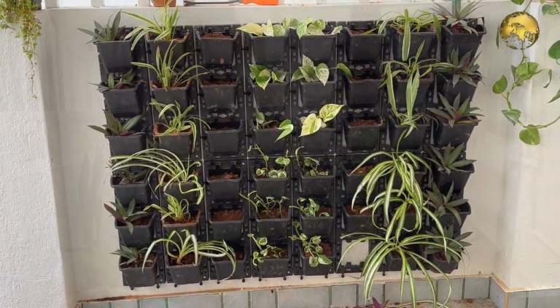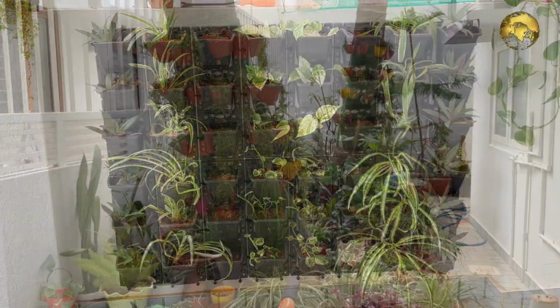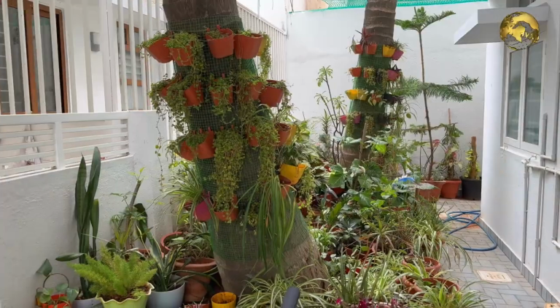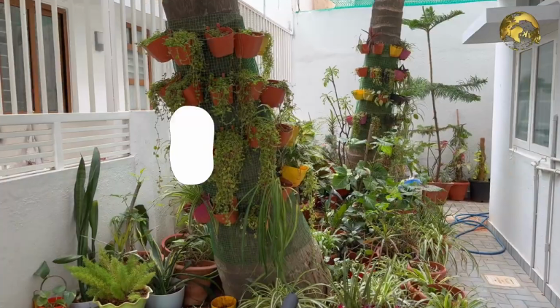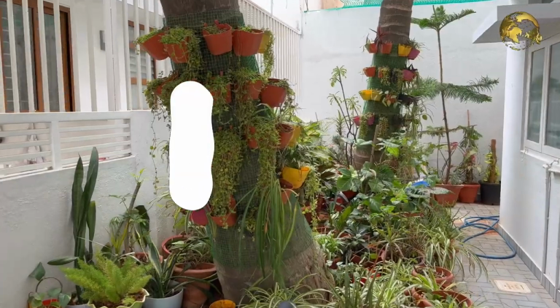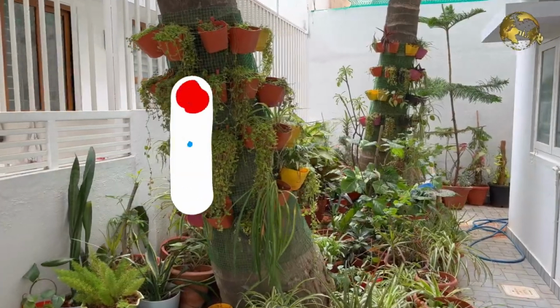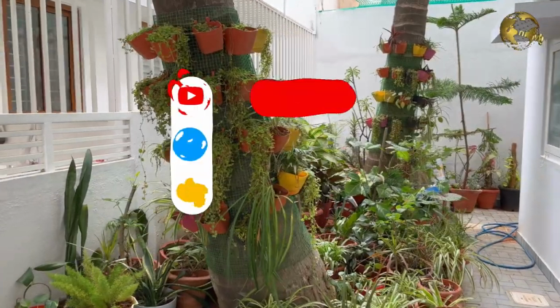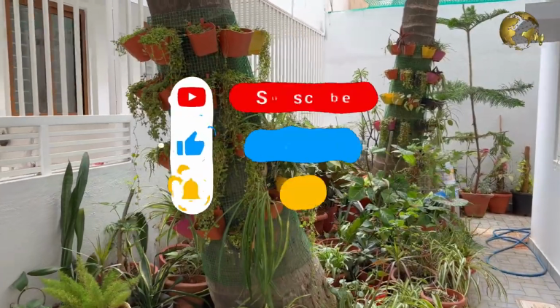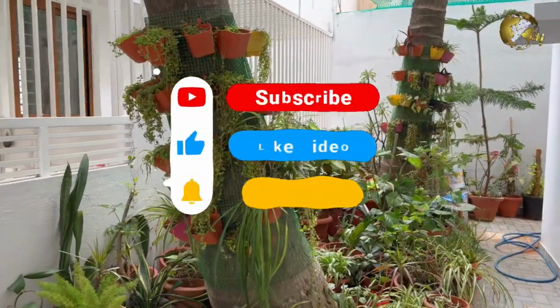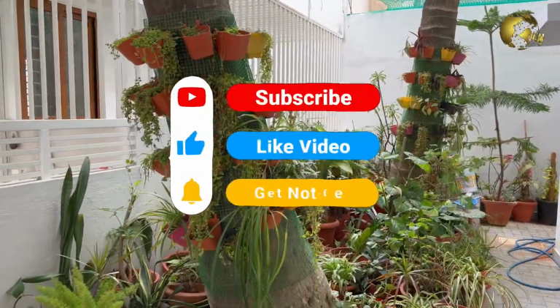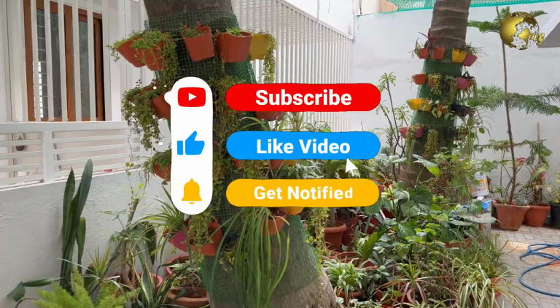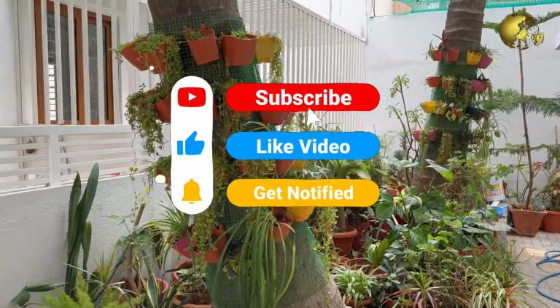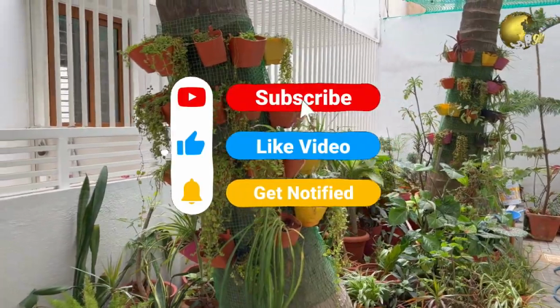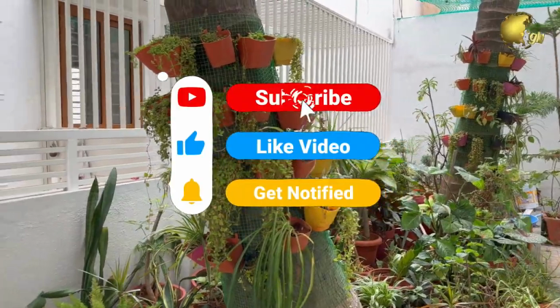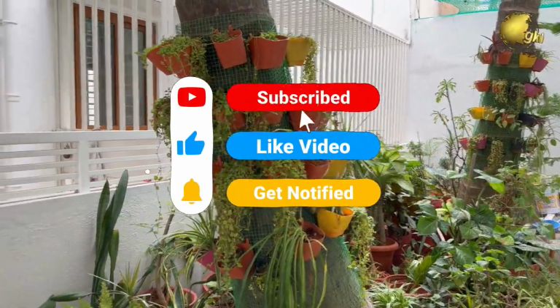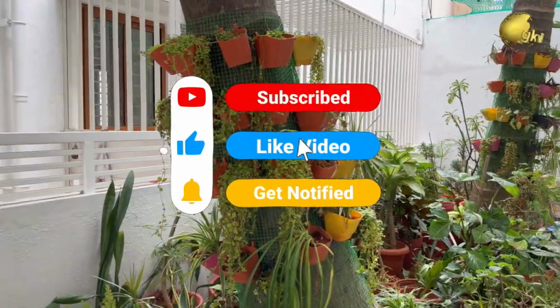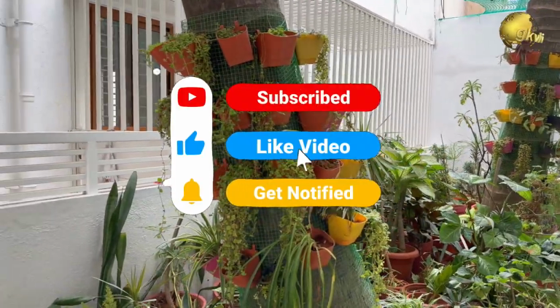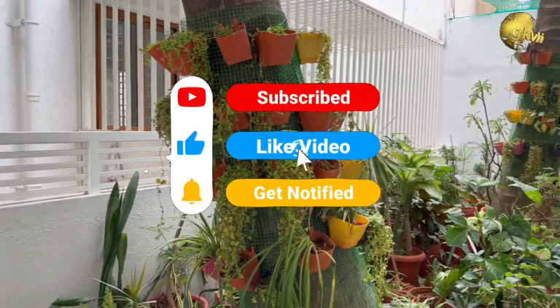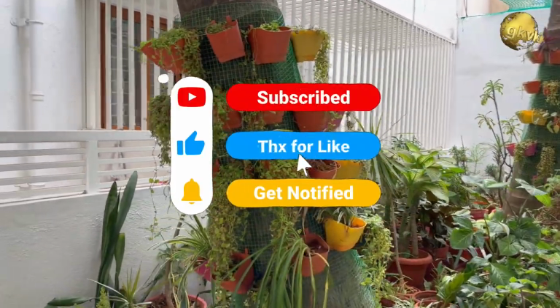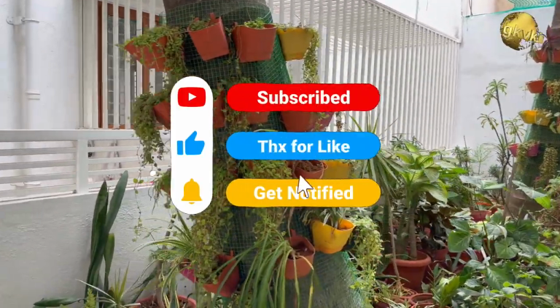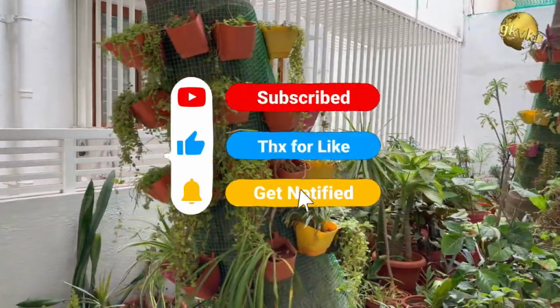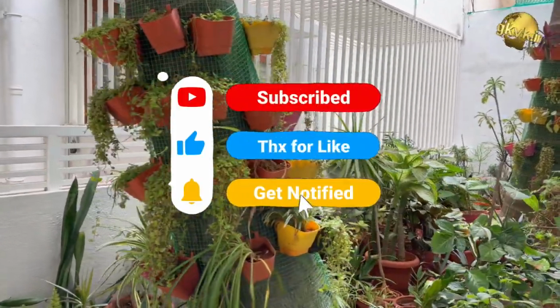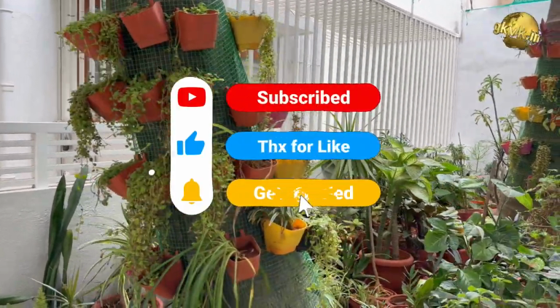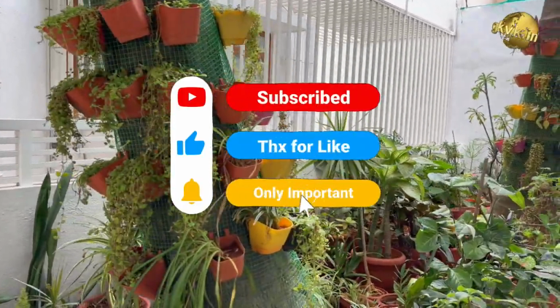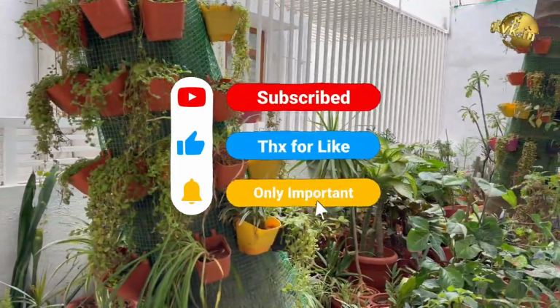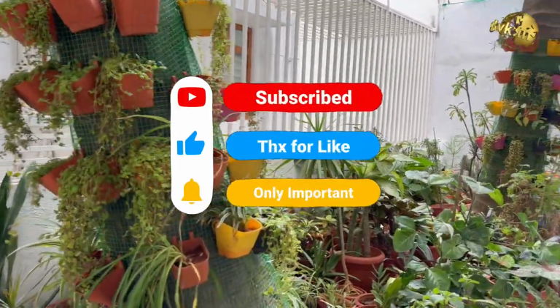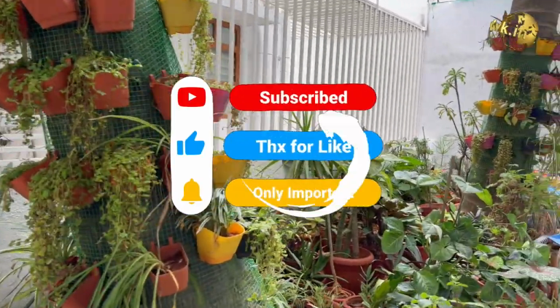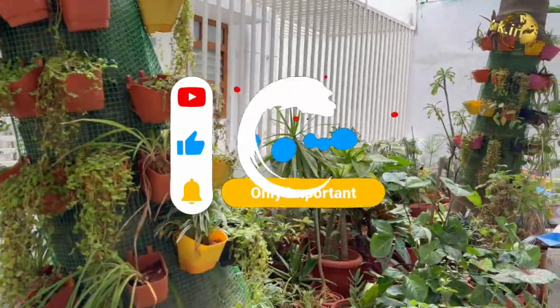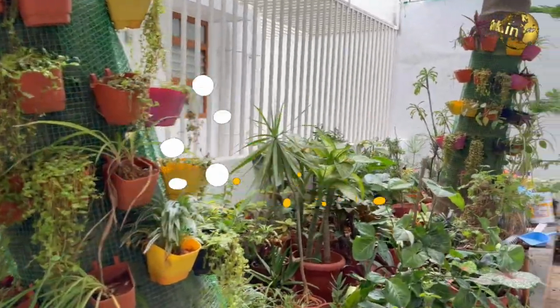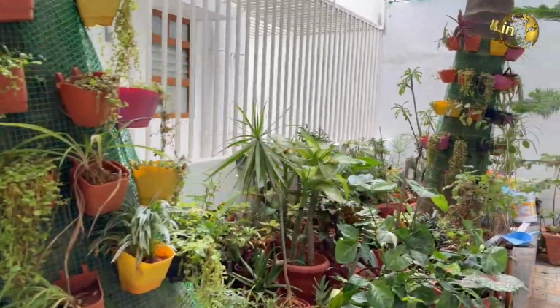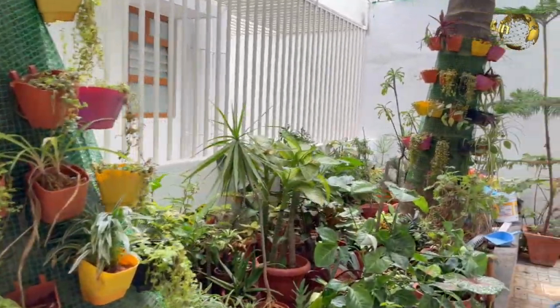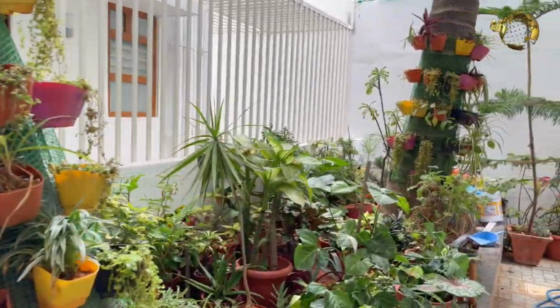Please like, share, and comment below with your feedback and queries. Happy Gardening!